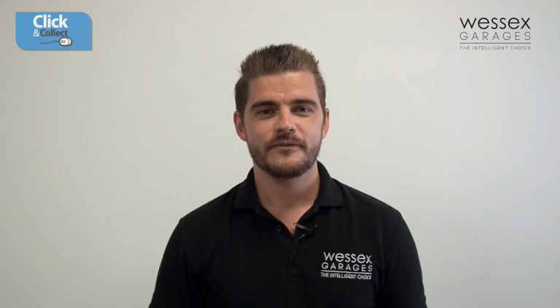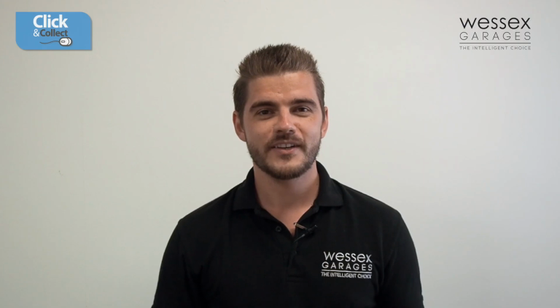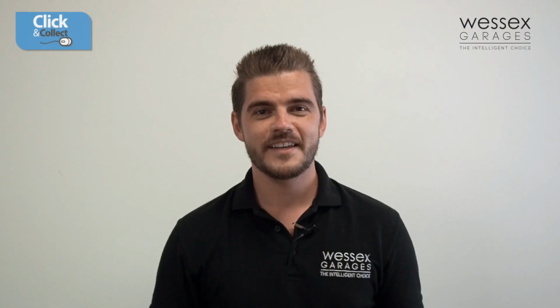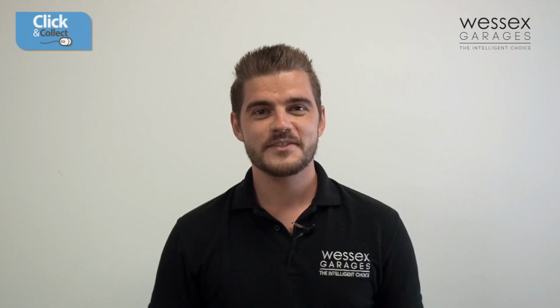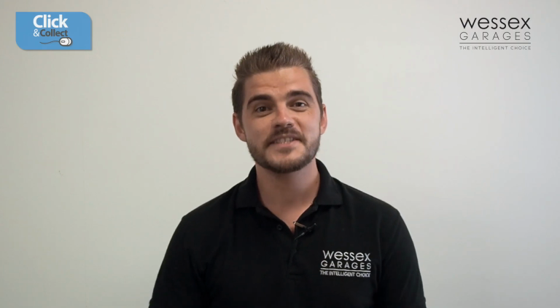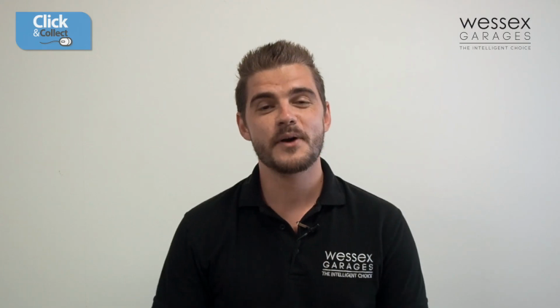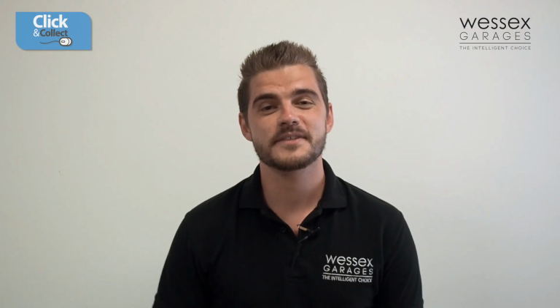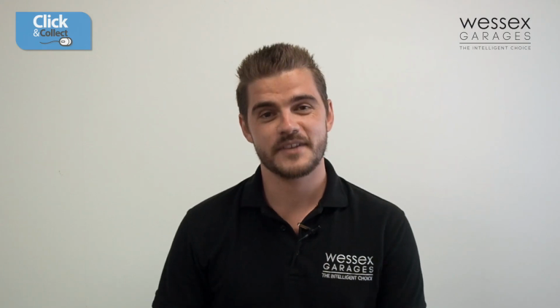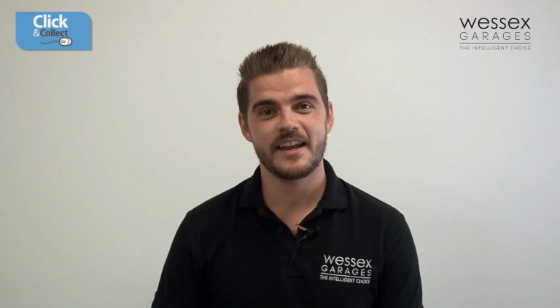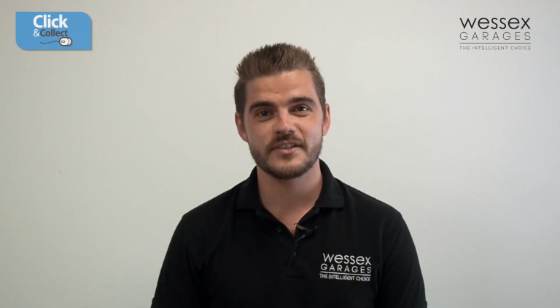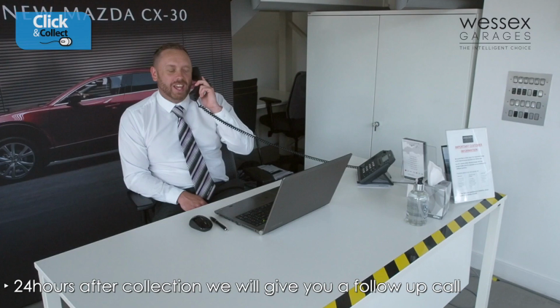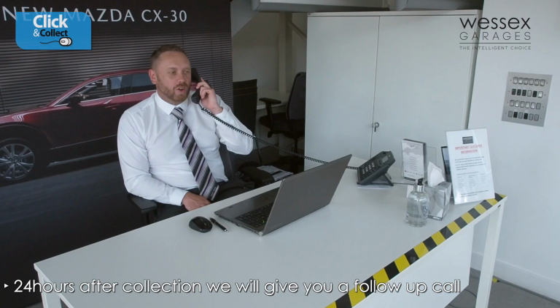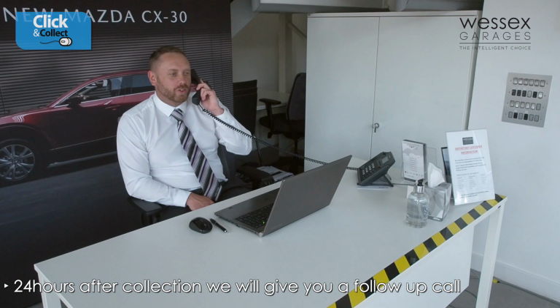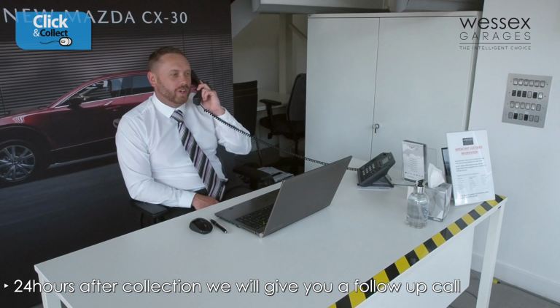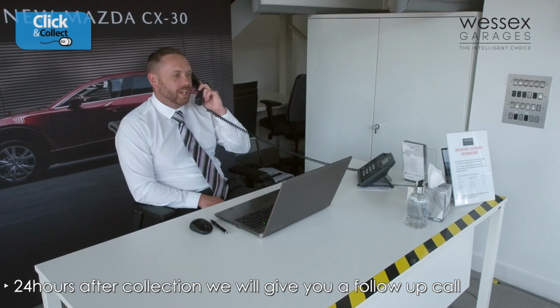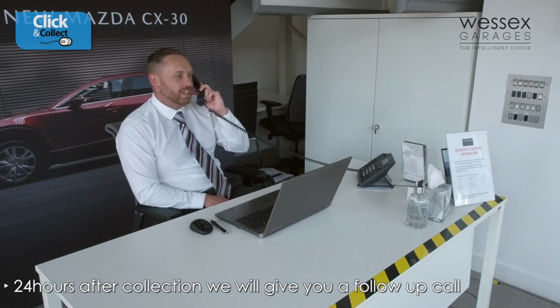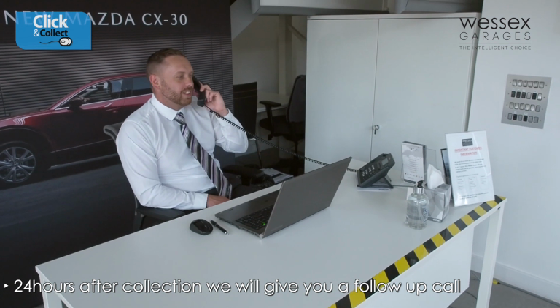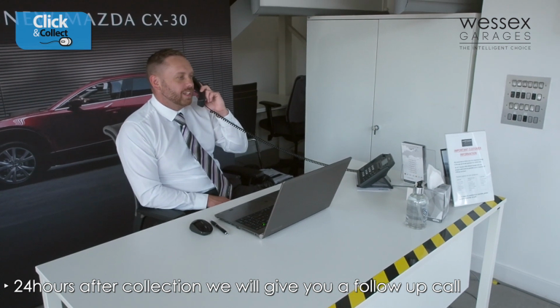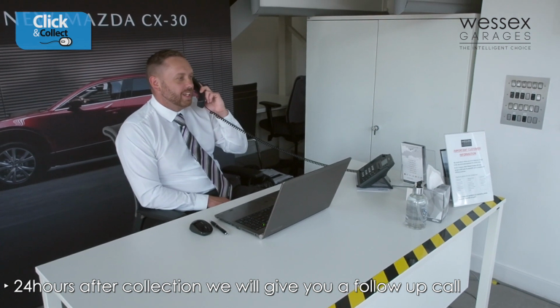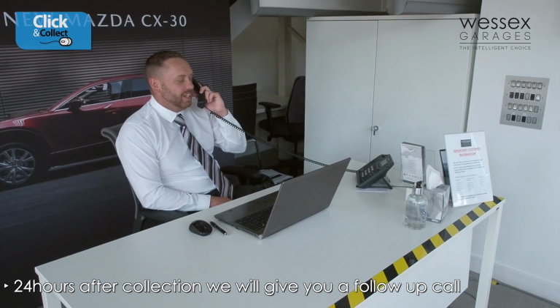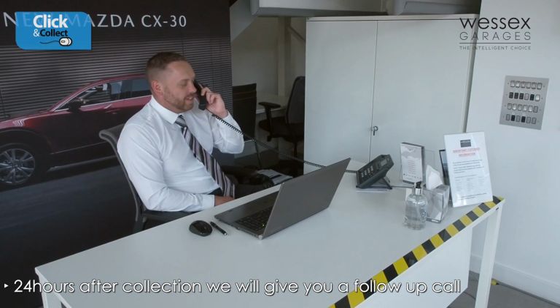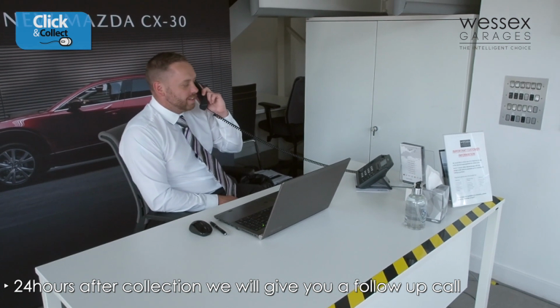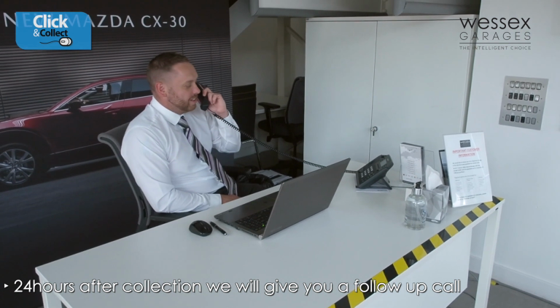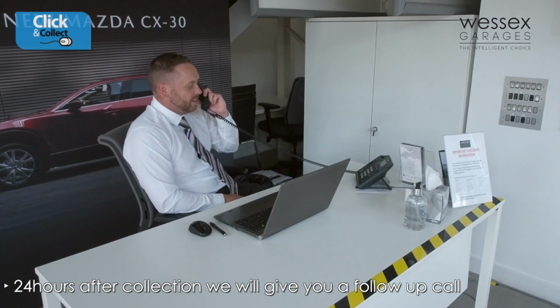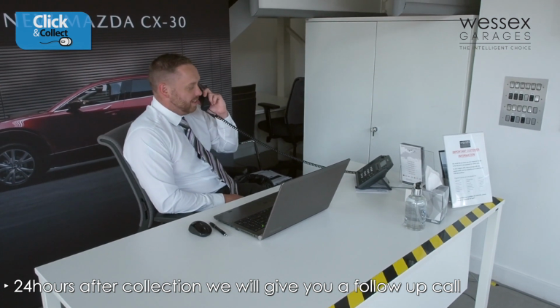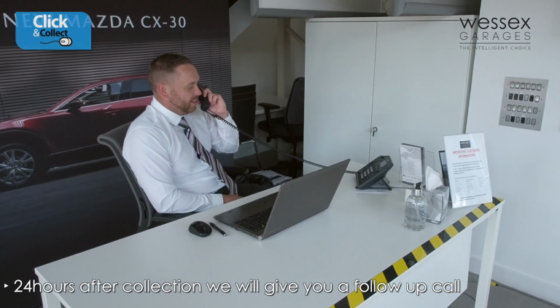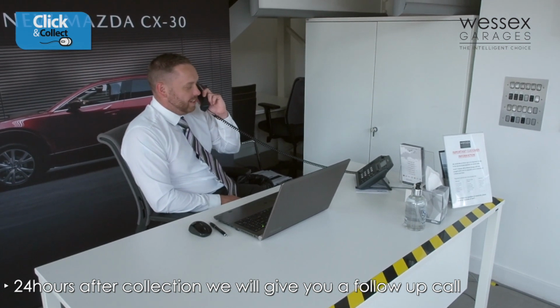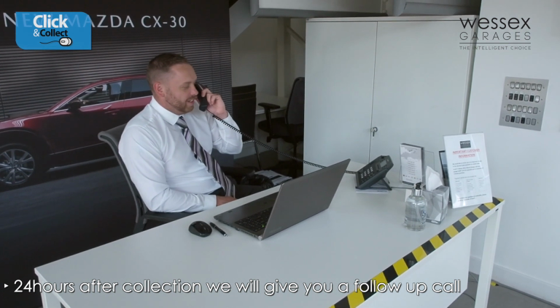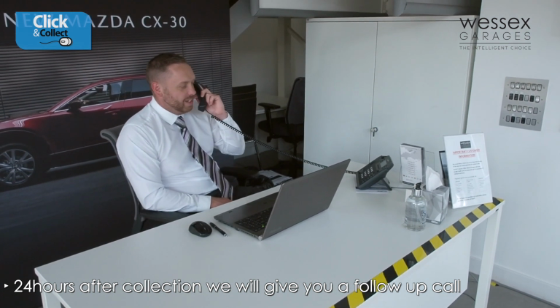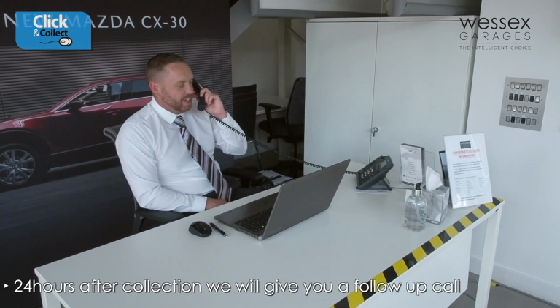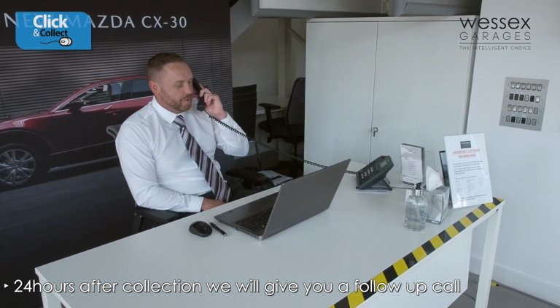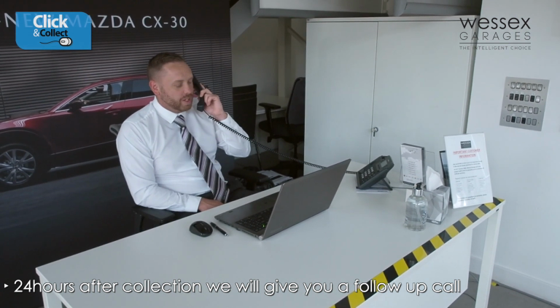Finally, 24 hours after collection, we will give you a follow-up call just to check in and answer any further queries that you may have.